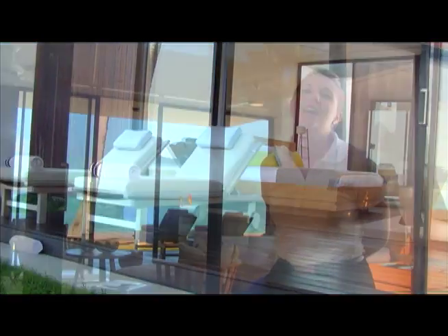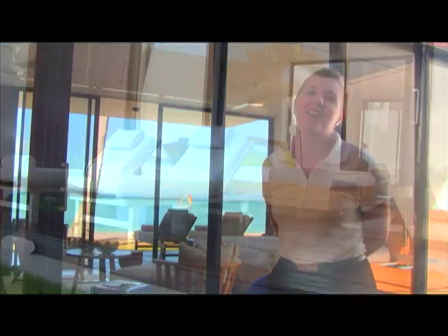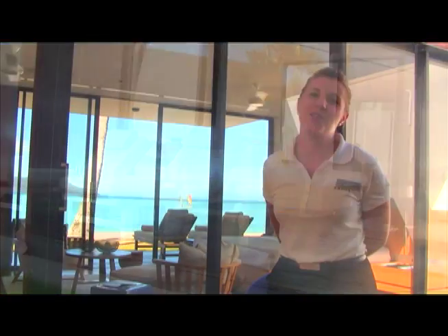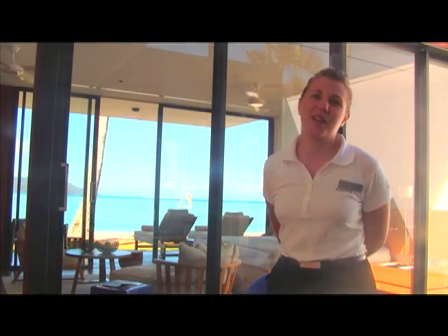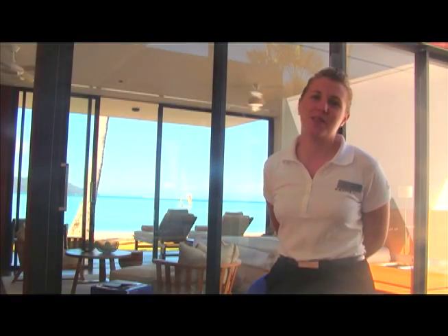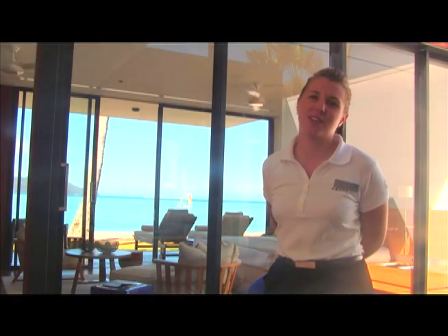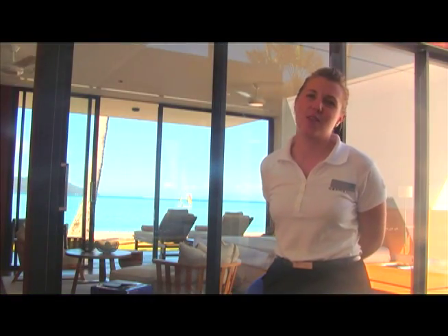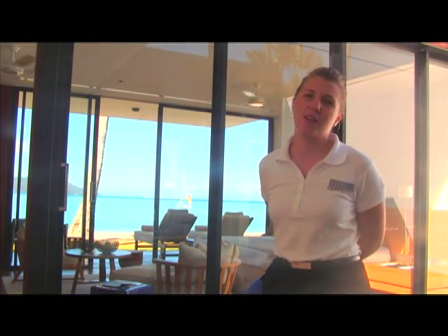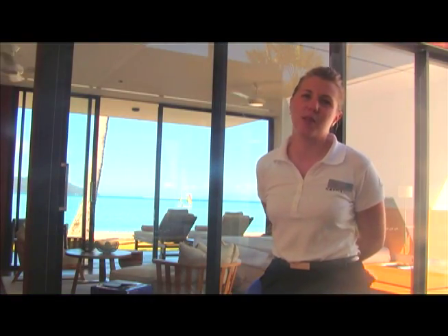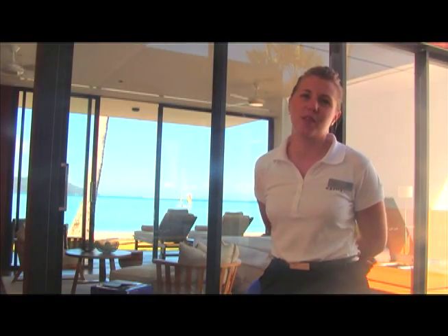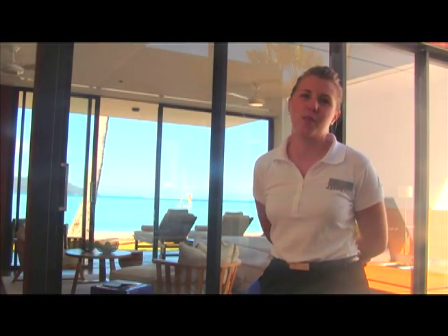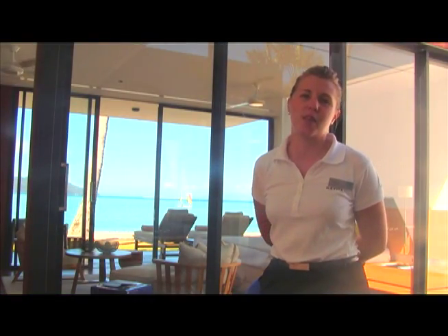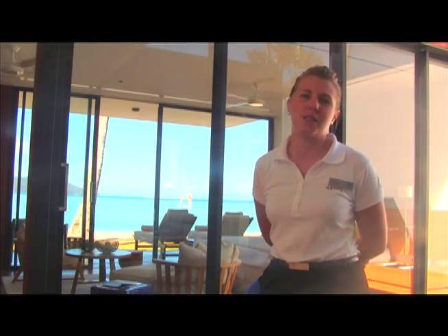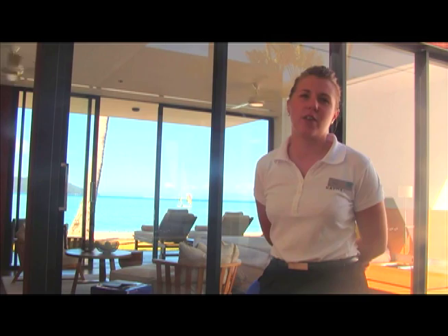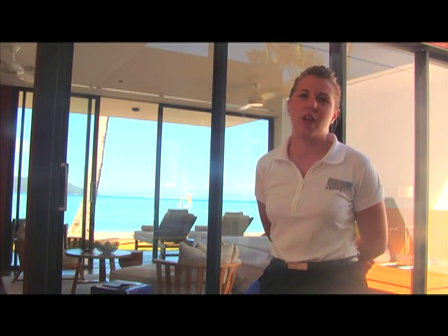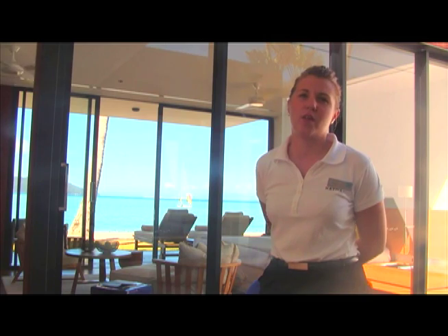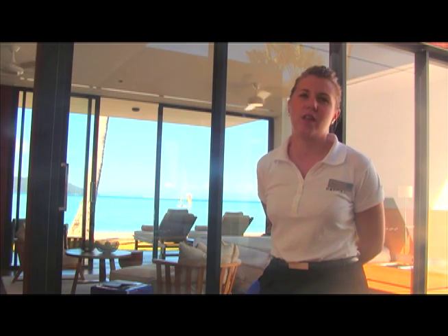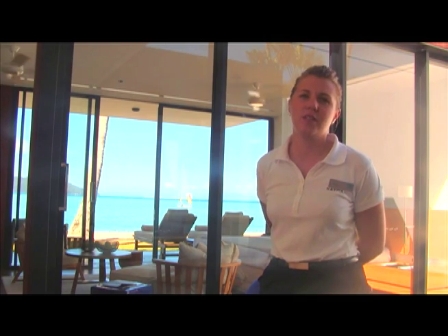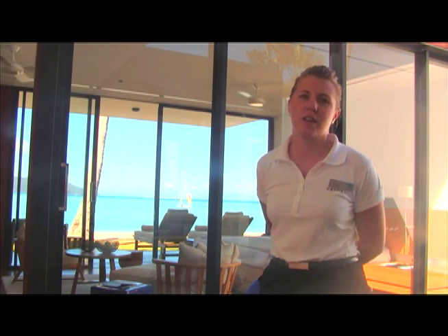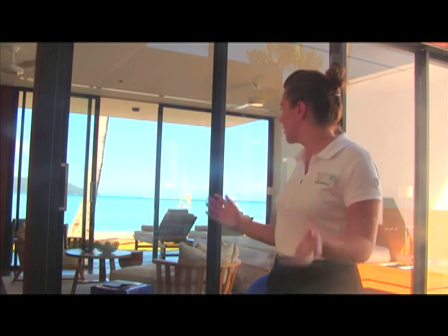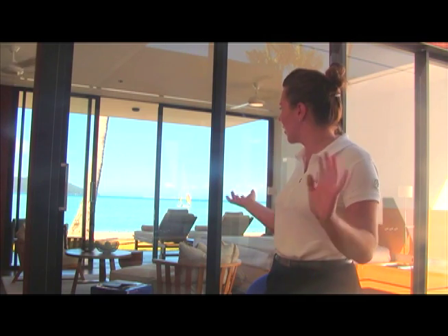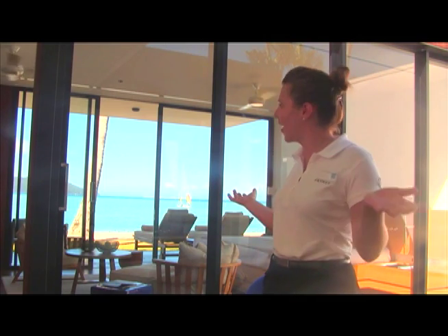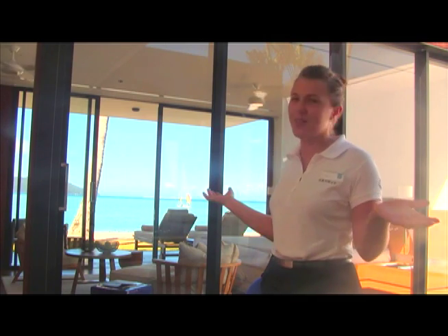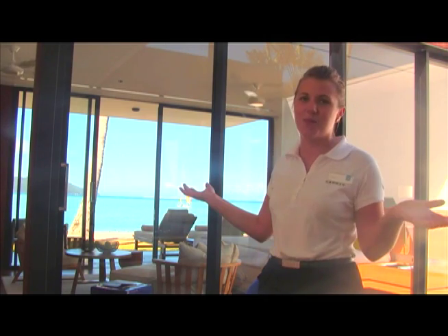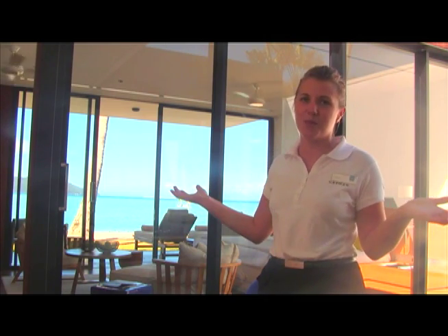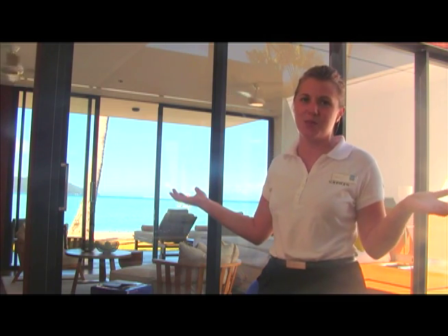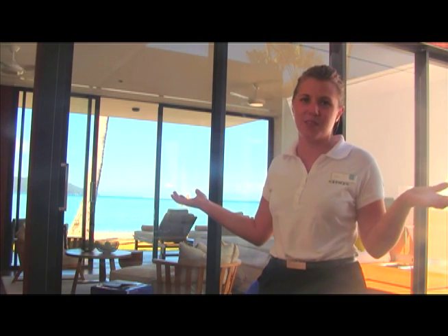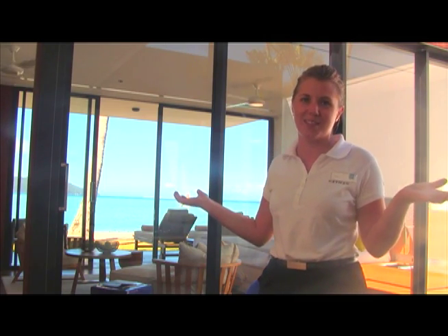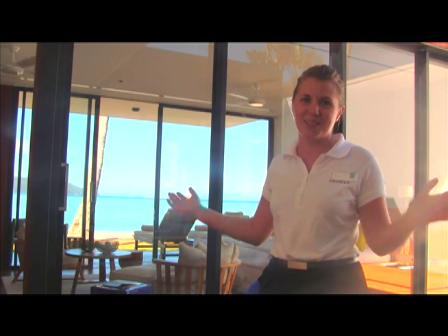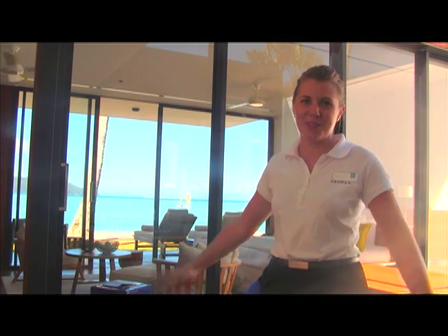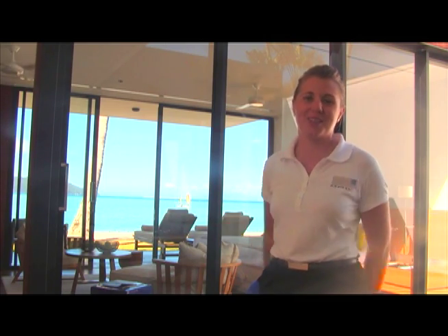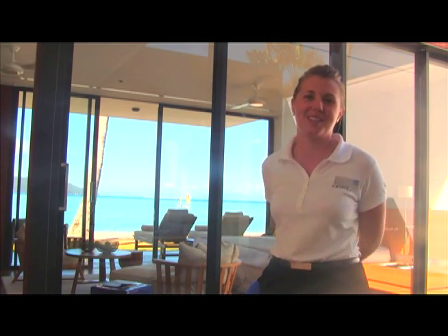Hello, my name's Nicole. I'm one of the butlers here on Hayman Island. This is one of our famous, fantastic beach villas.